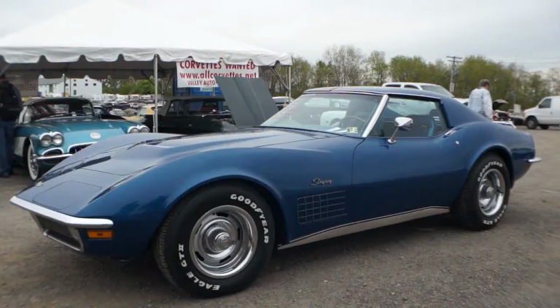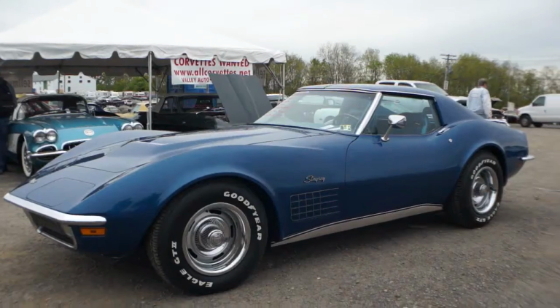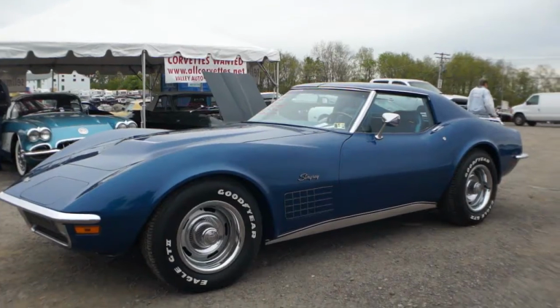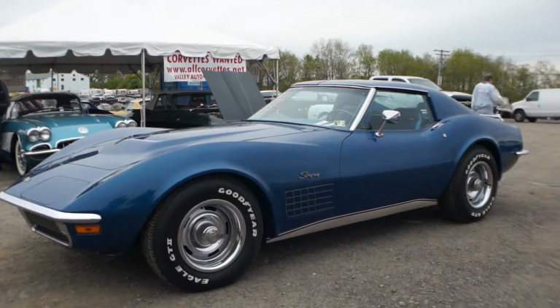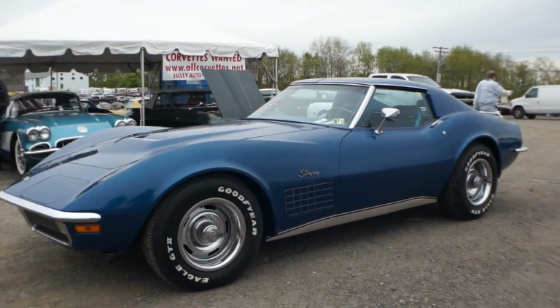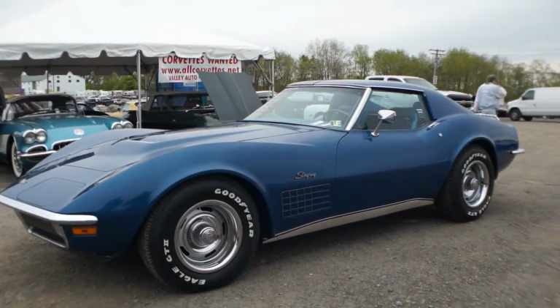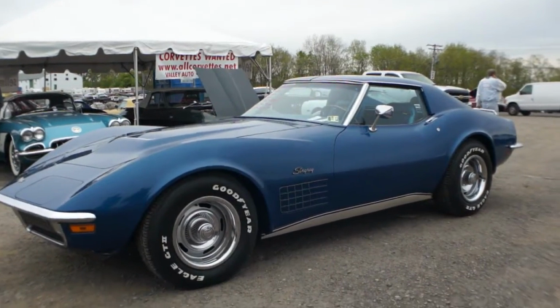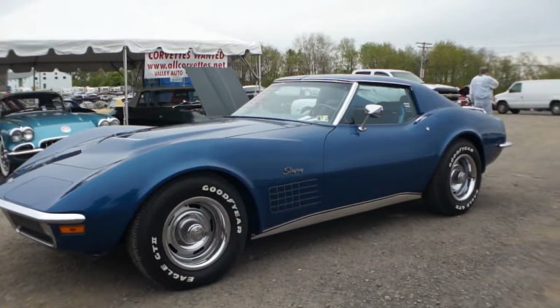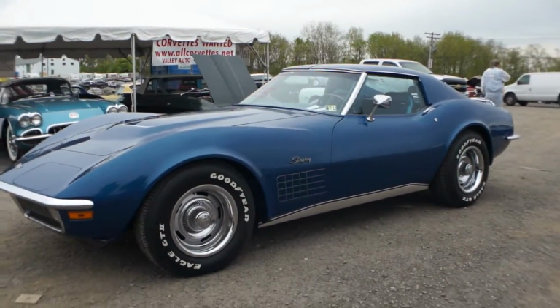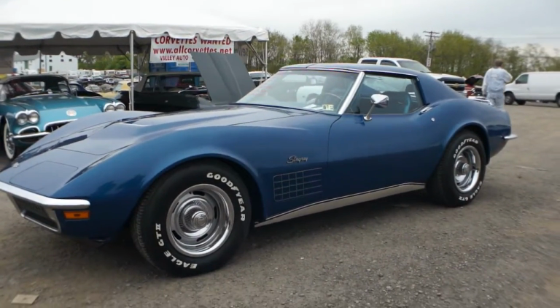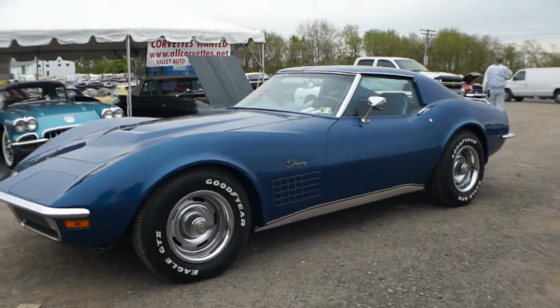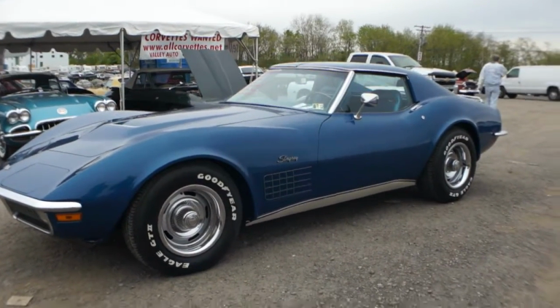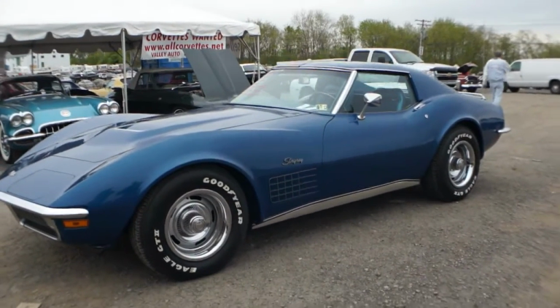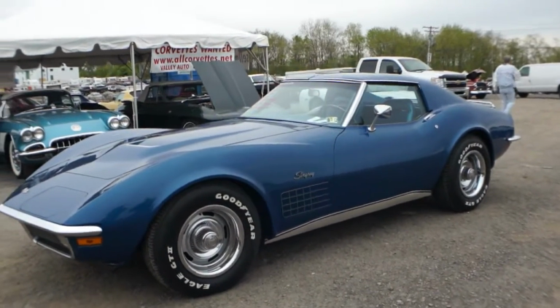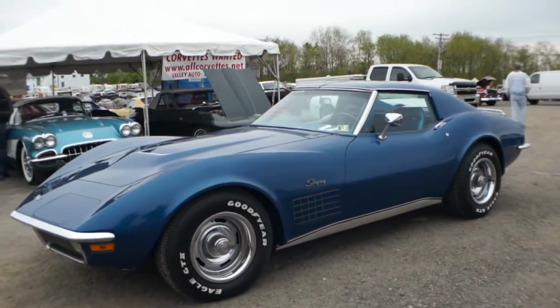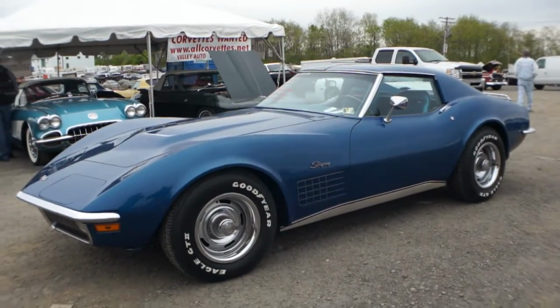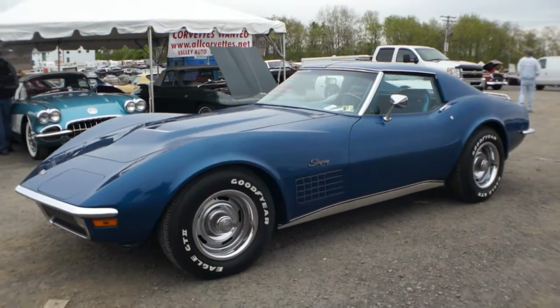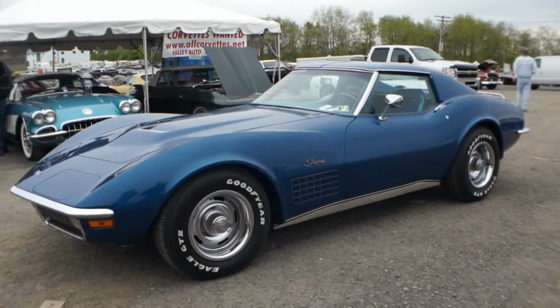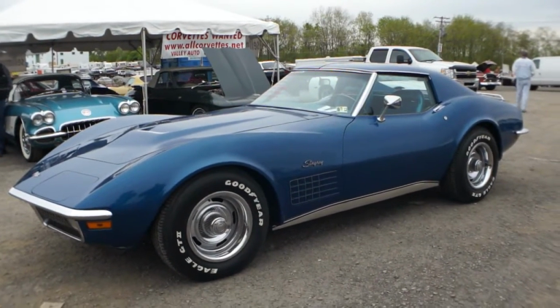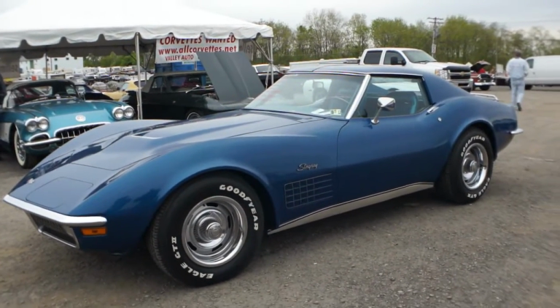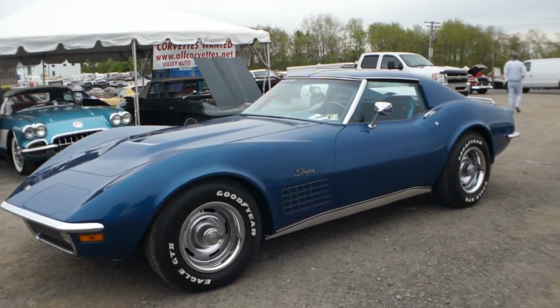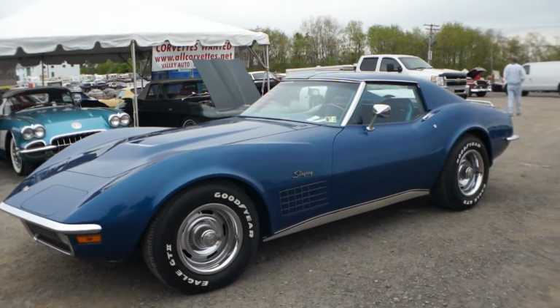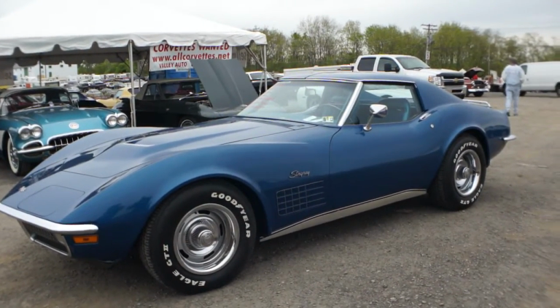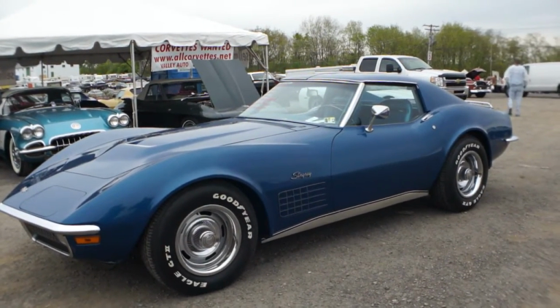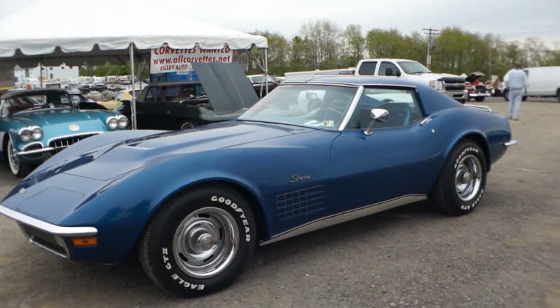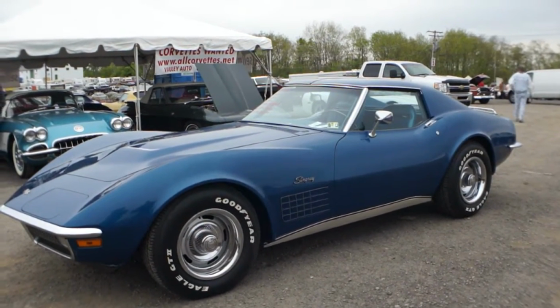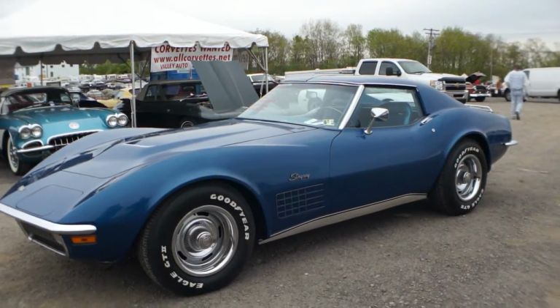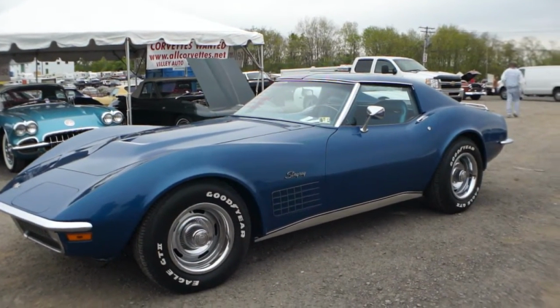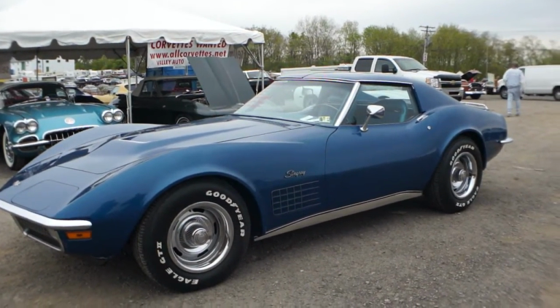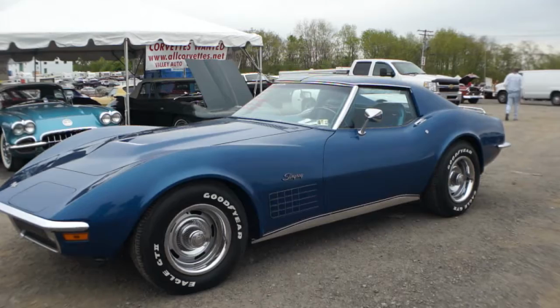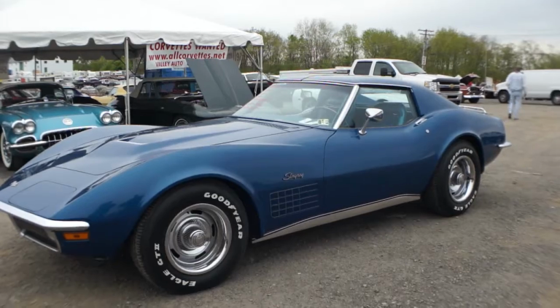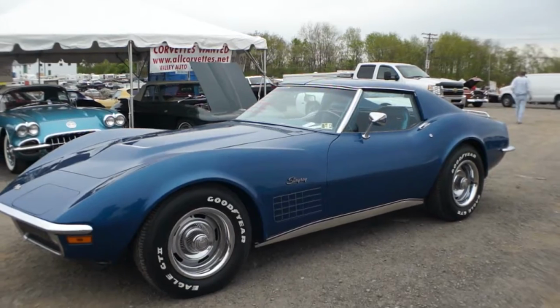Hey guys, thanks for joining us today. Mike Runnels over at Weeby Autos. Today we have a 1970 Corvette Coupe.